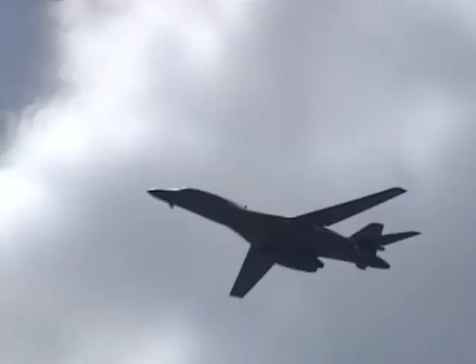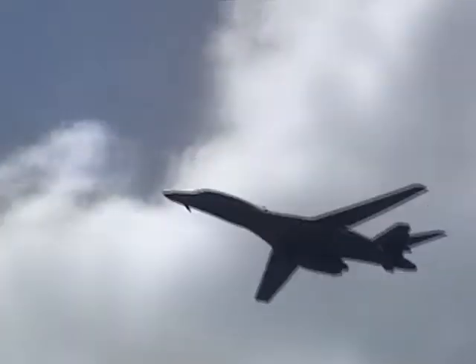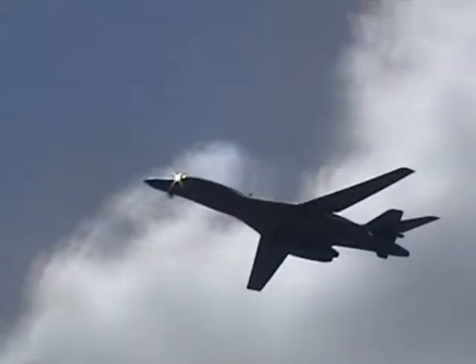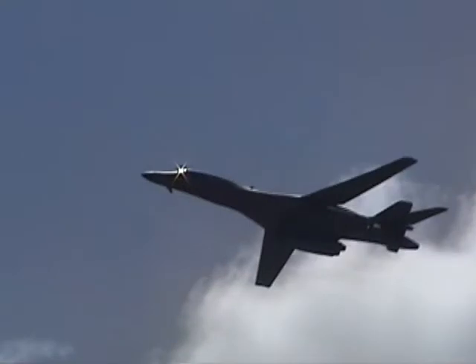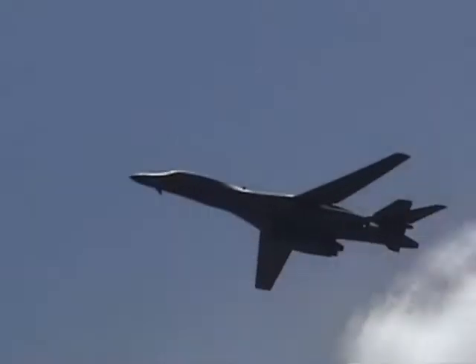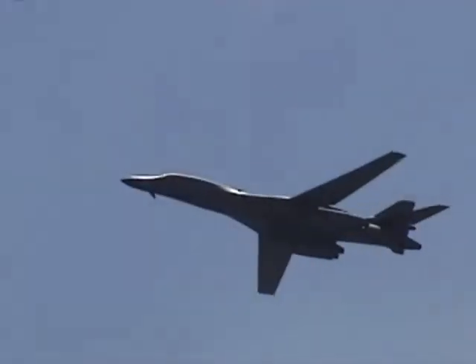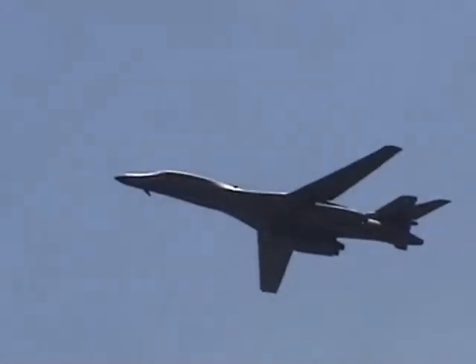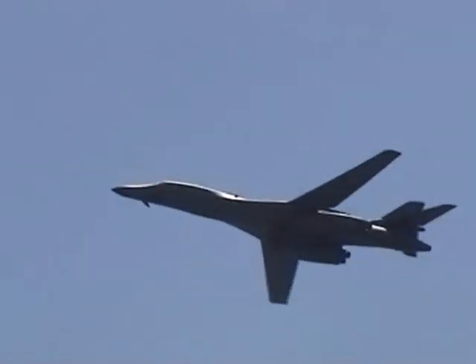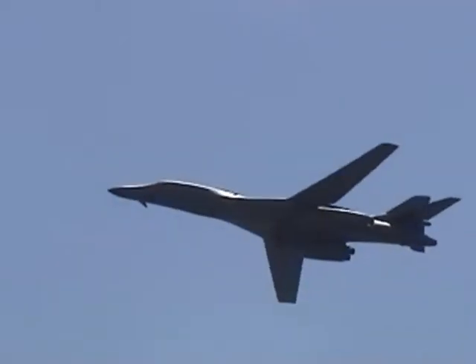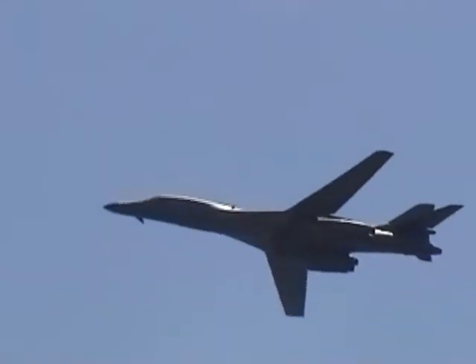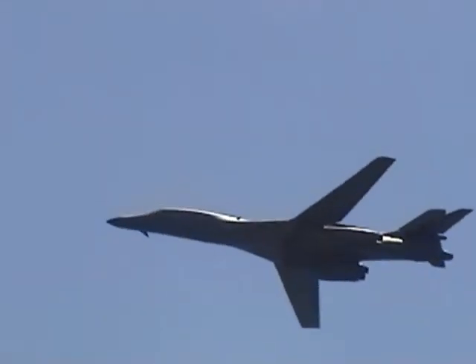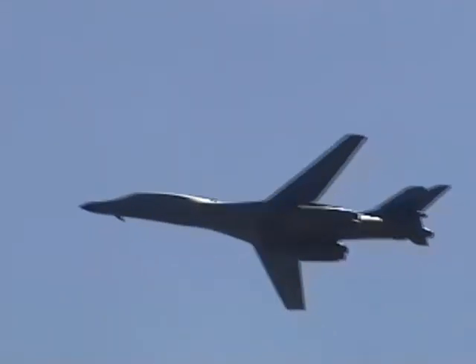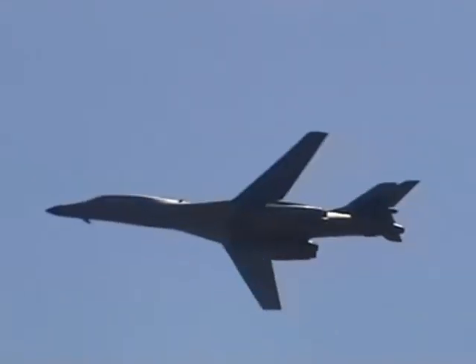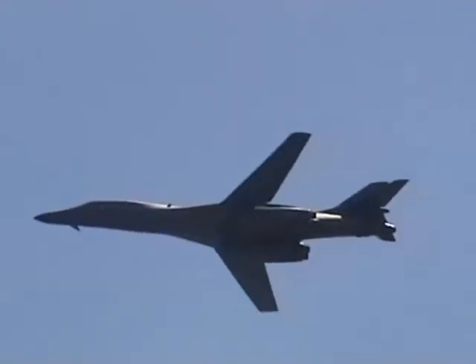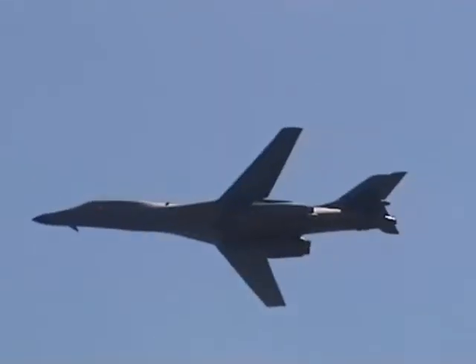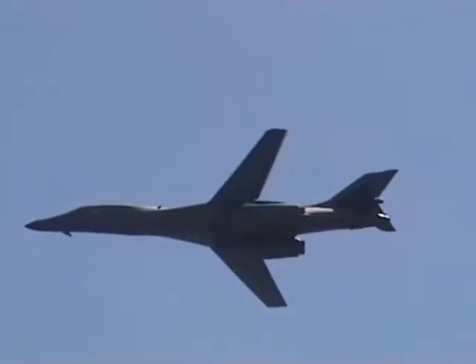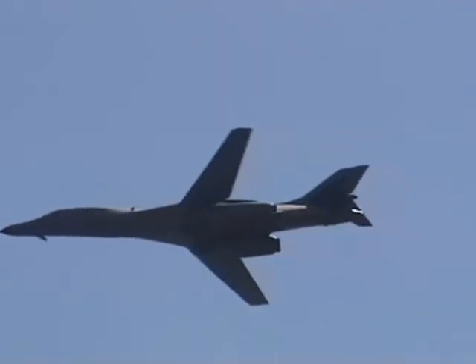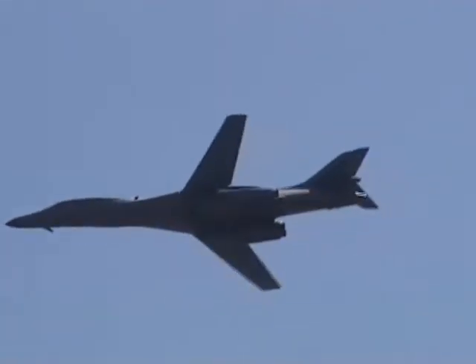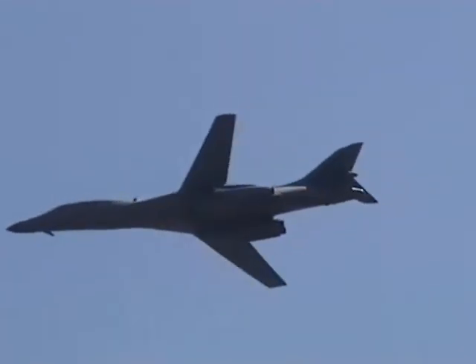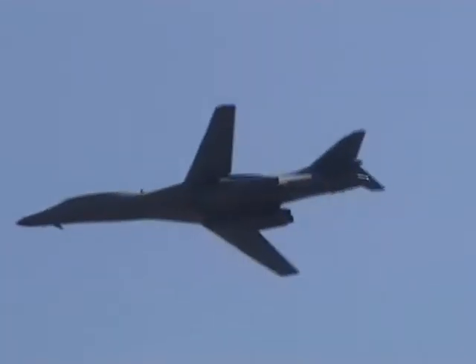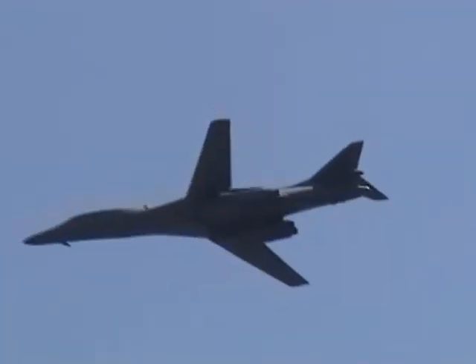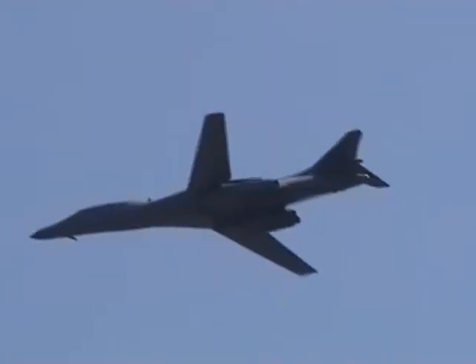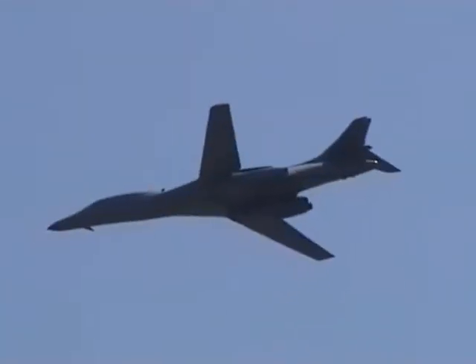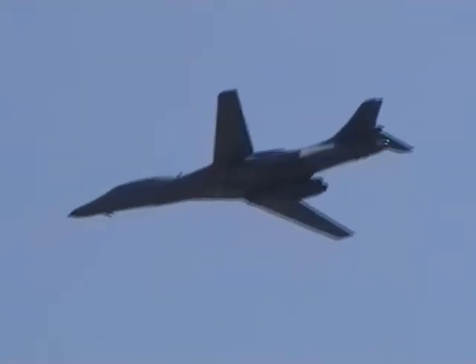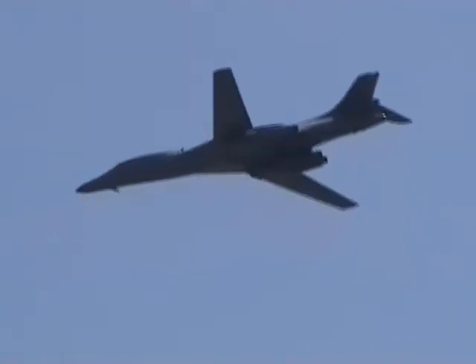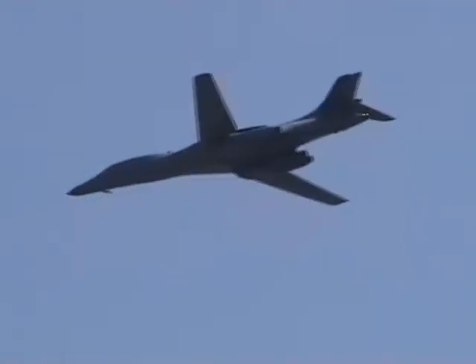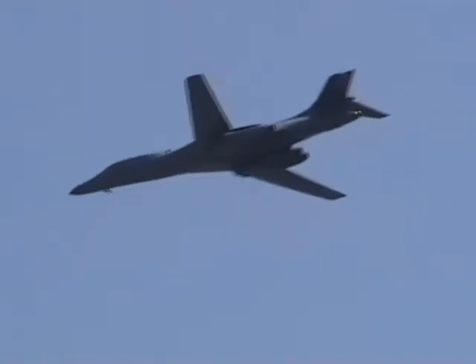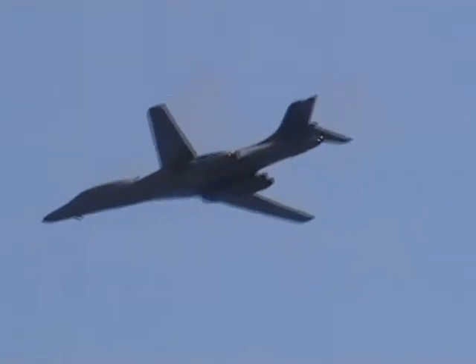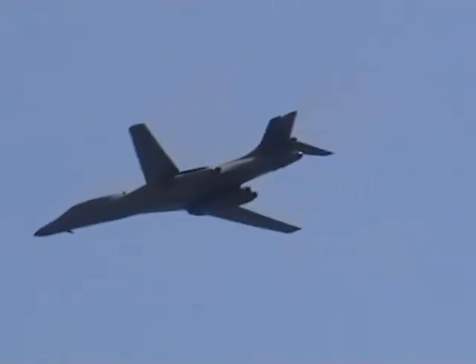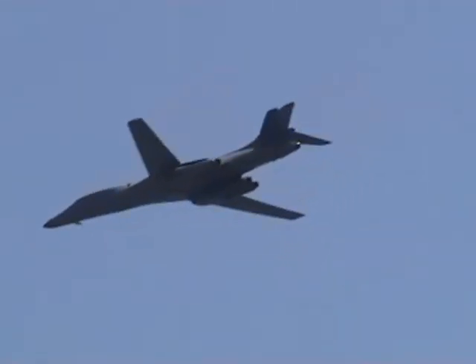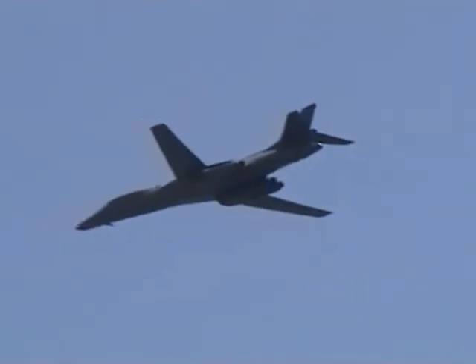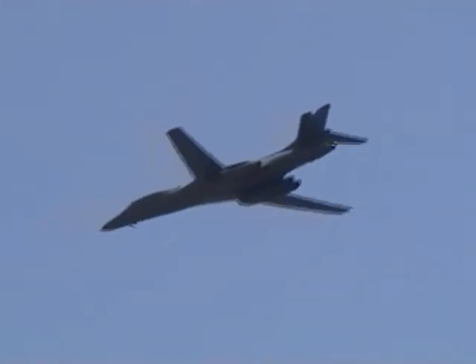Four afterburning engines, two on either side of that half-tail position.